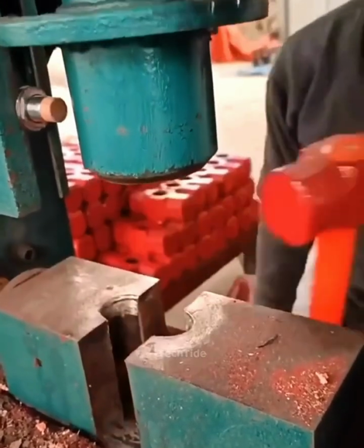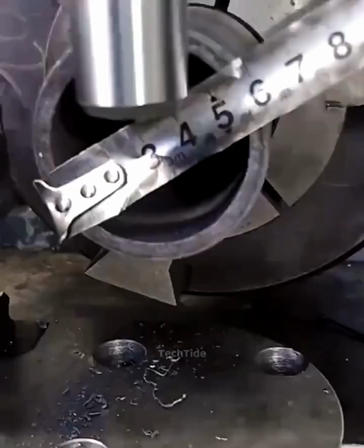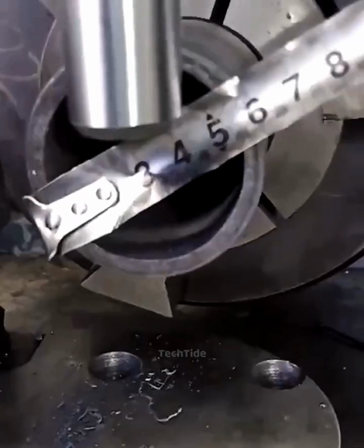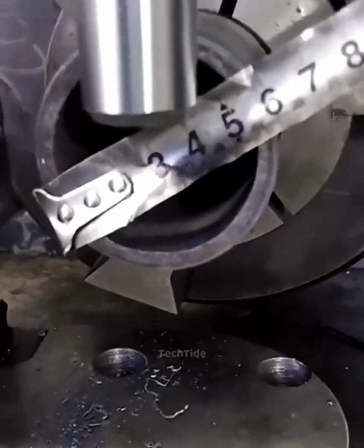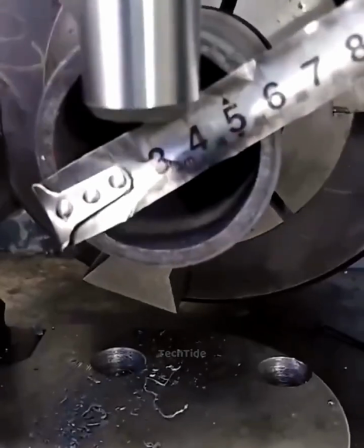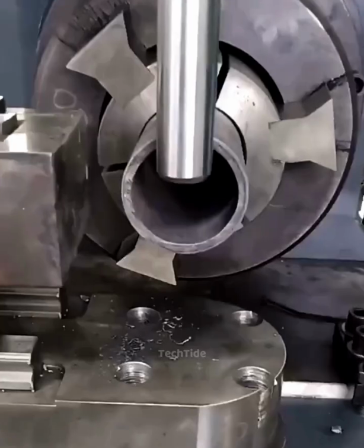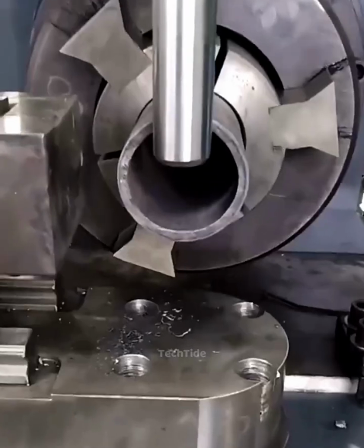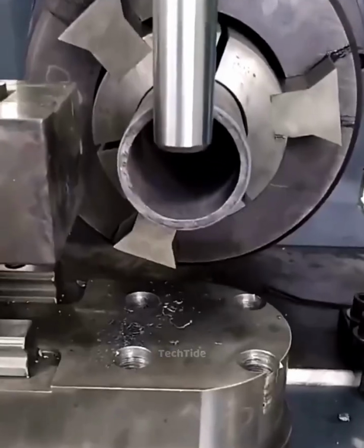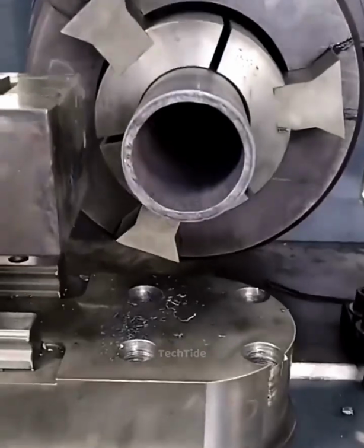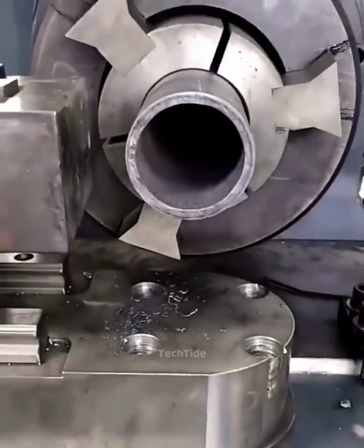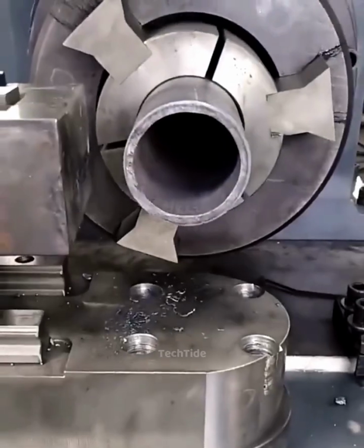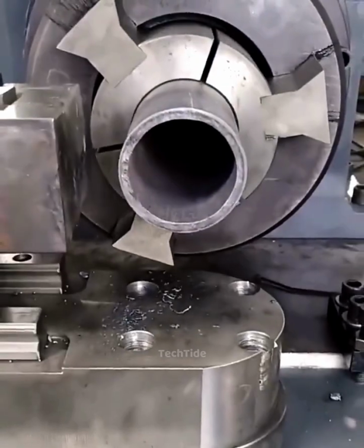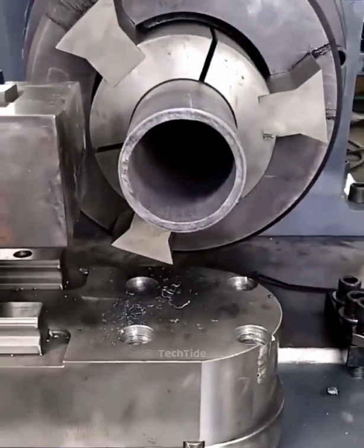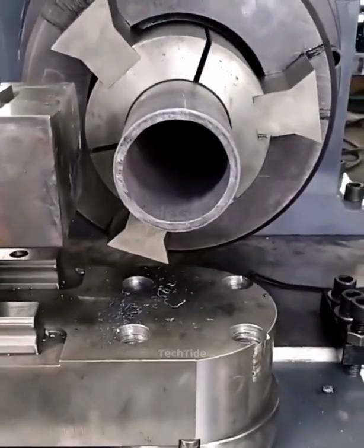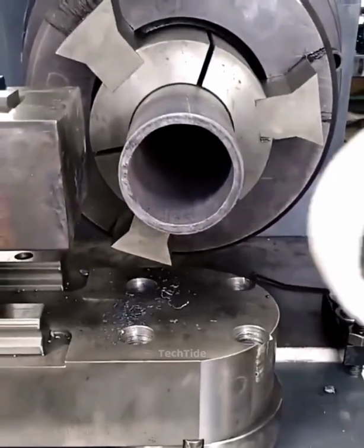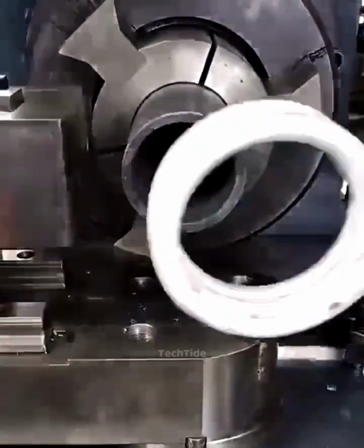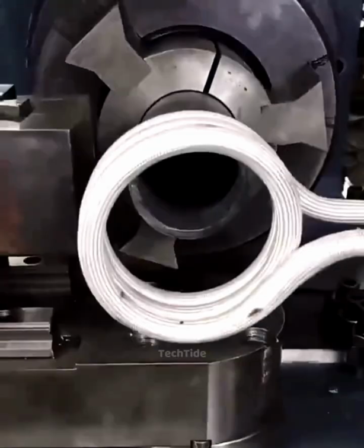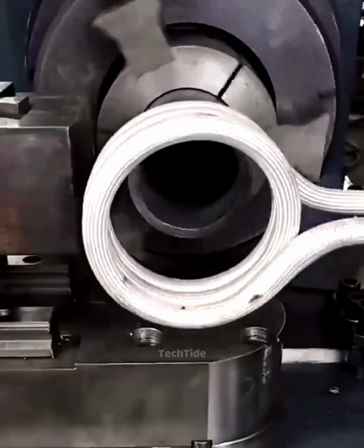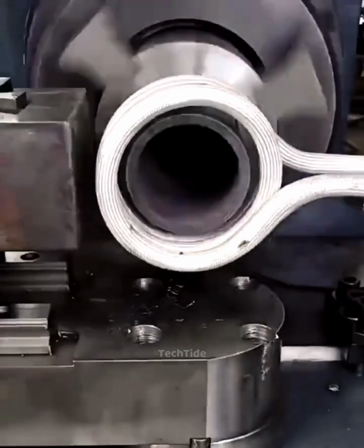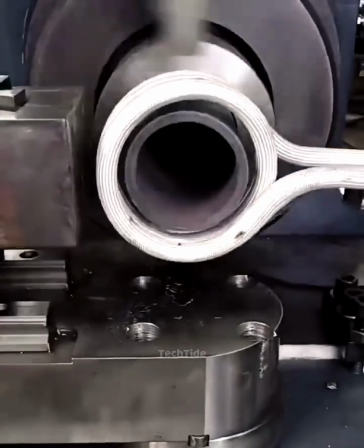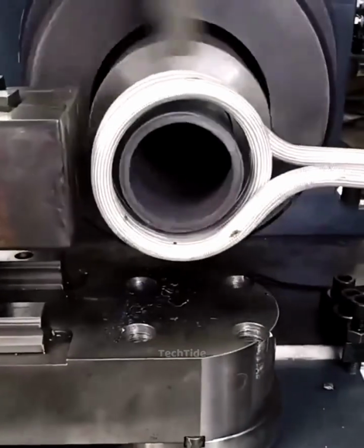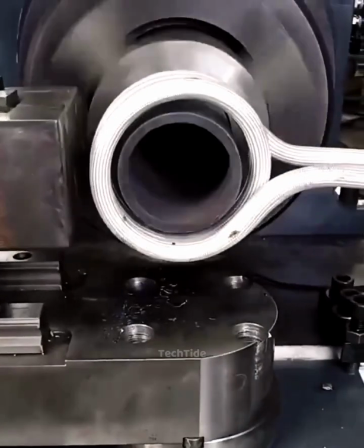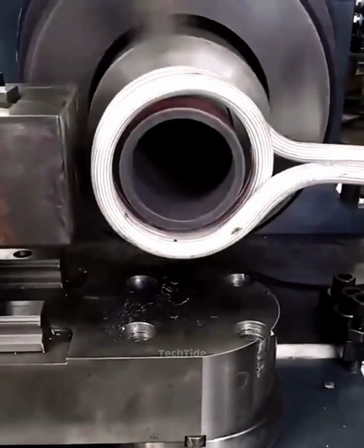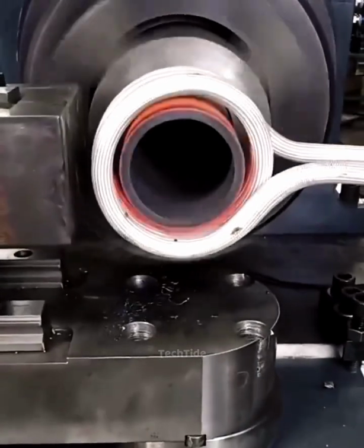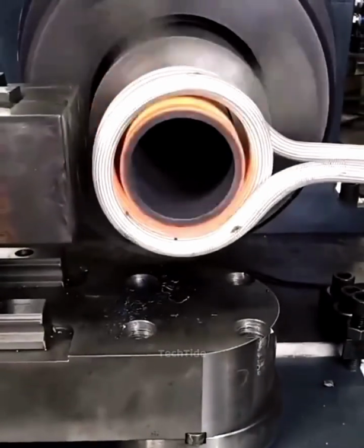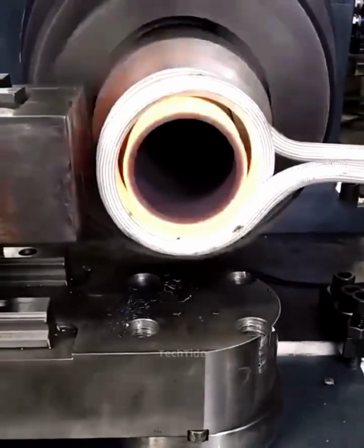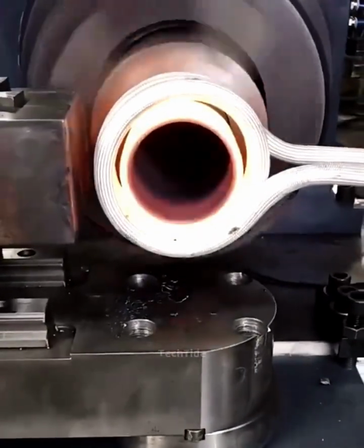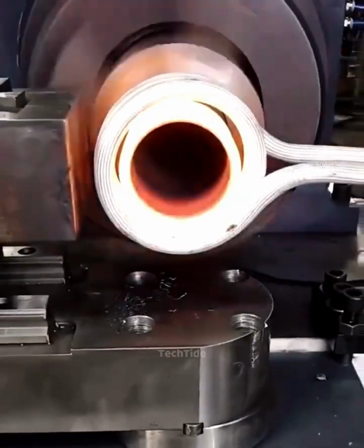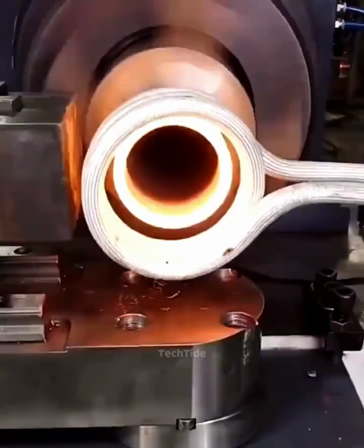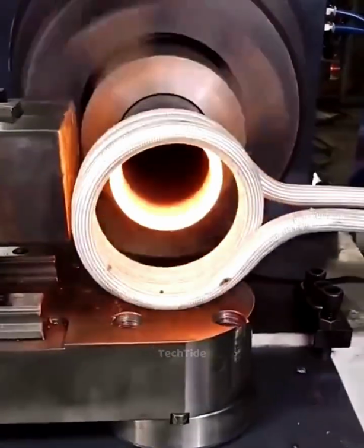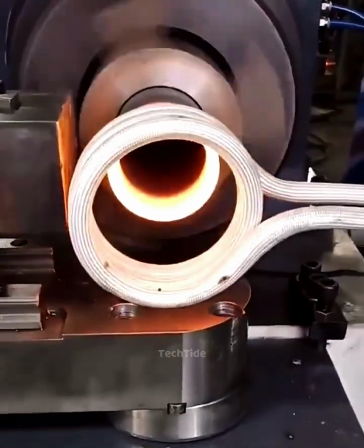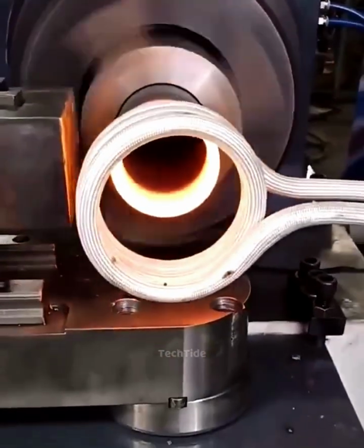A powerful copper heater burns anything instantly. Its heat is unbelievable.